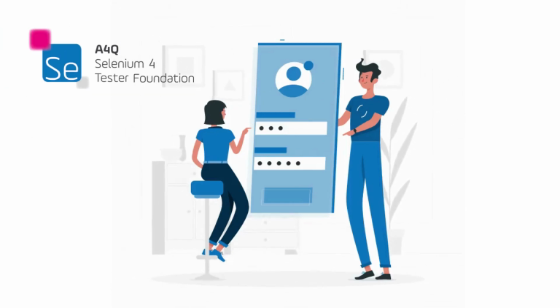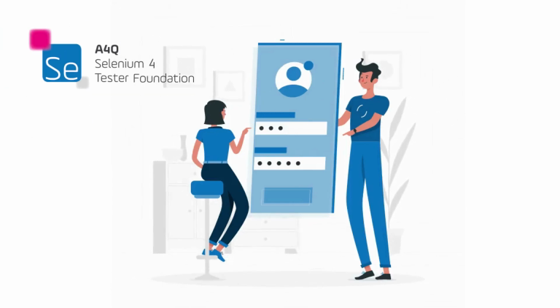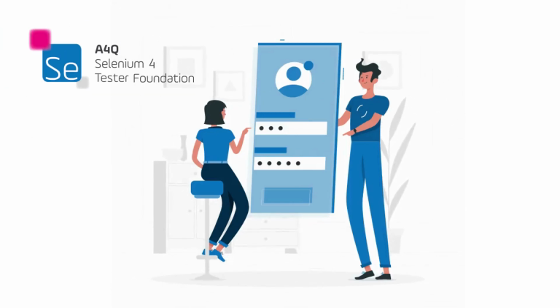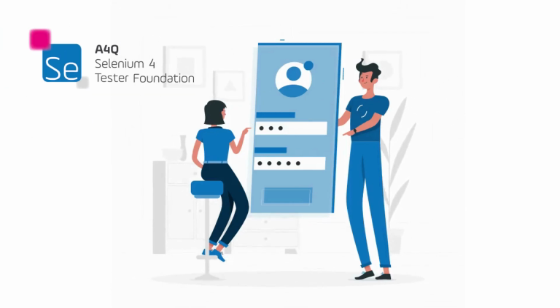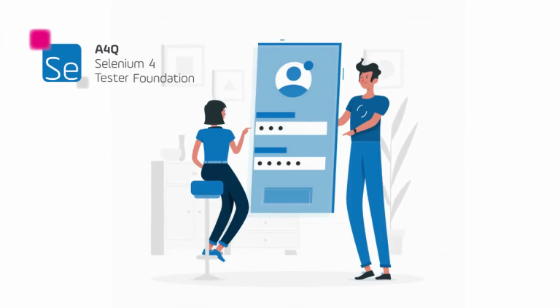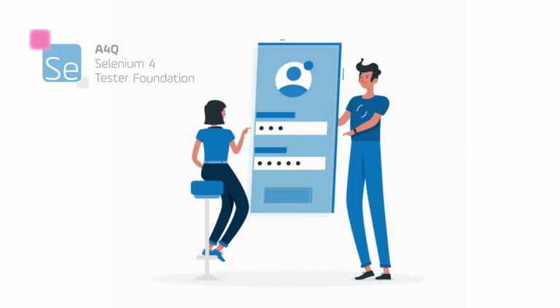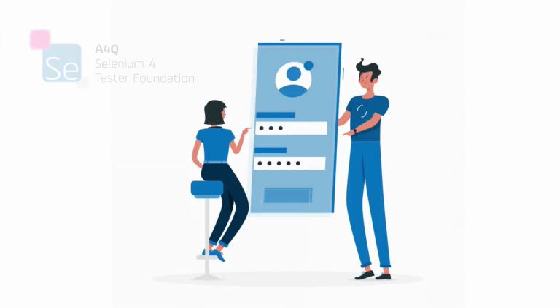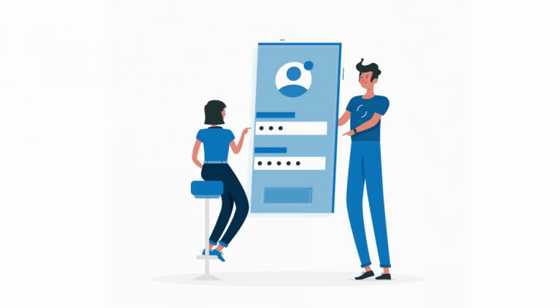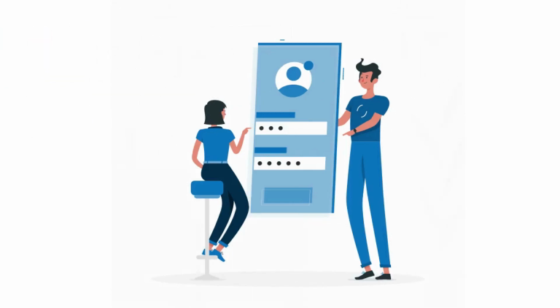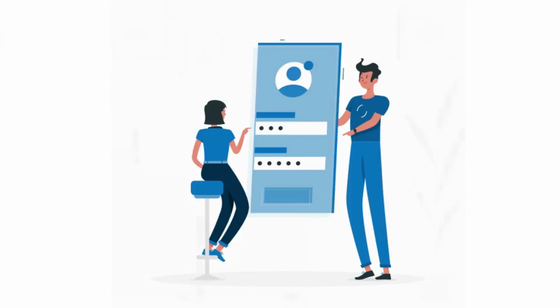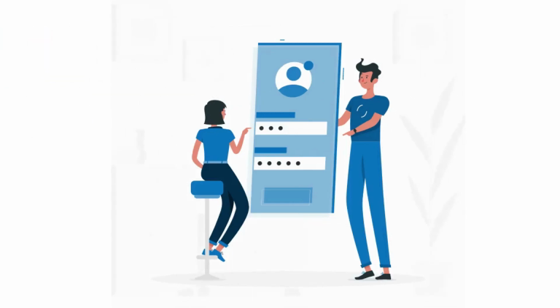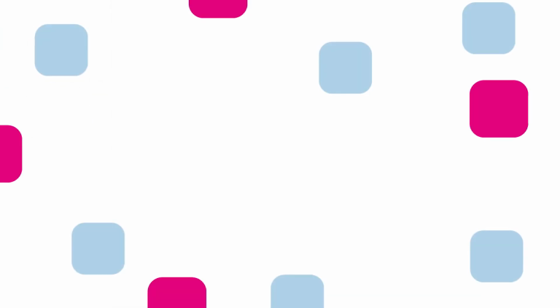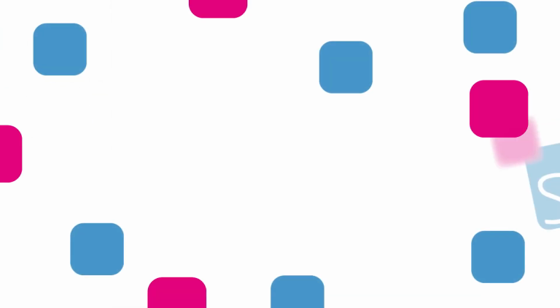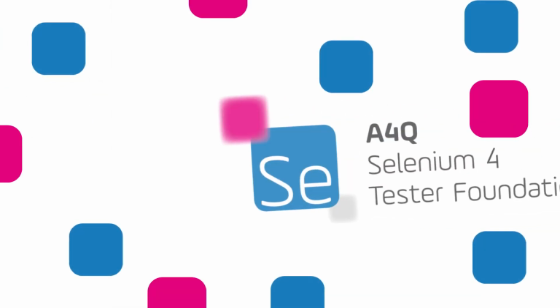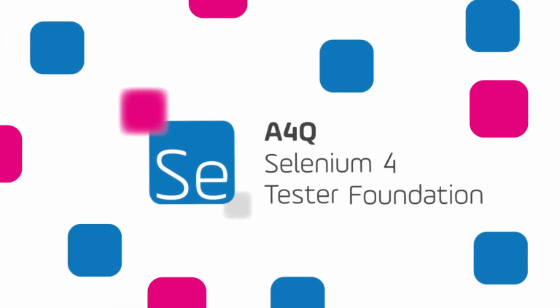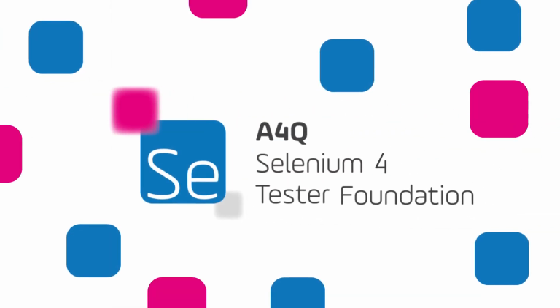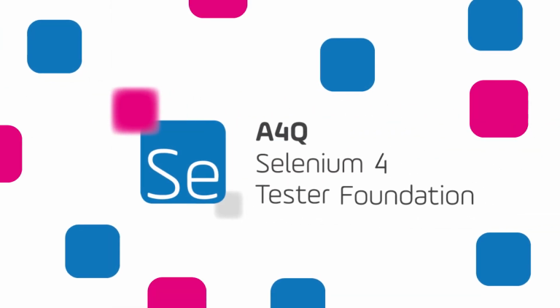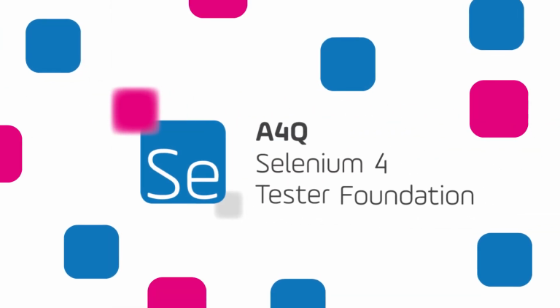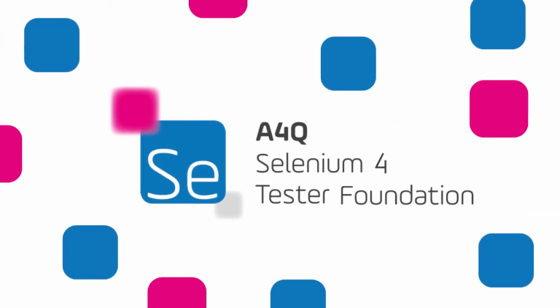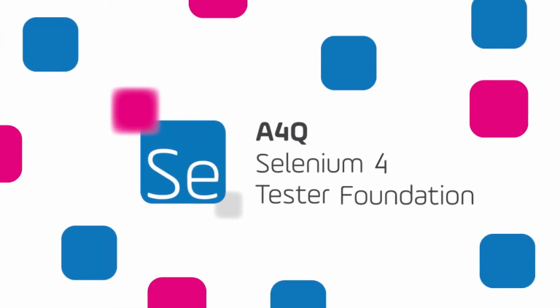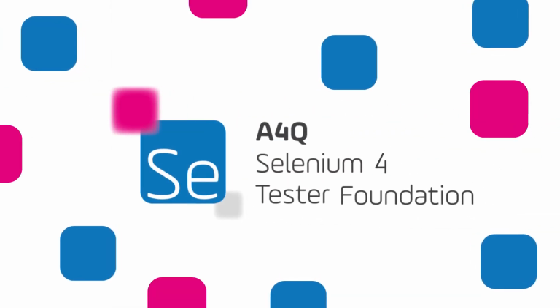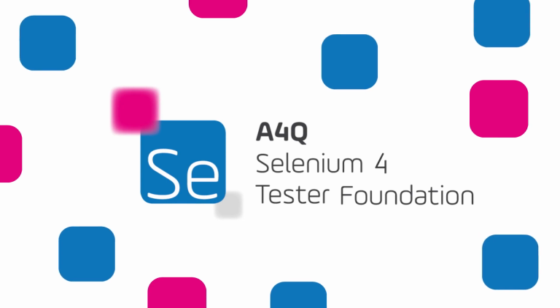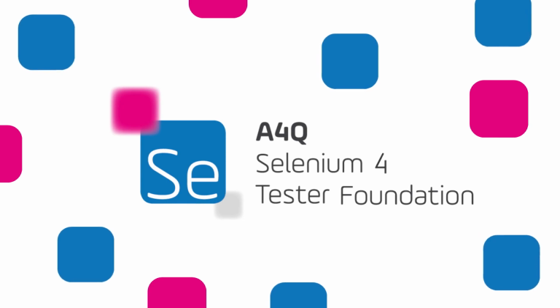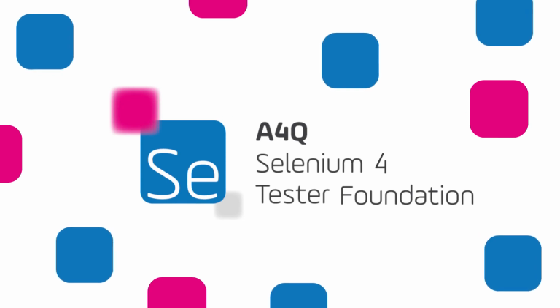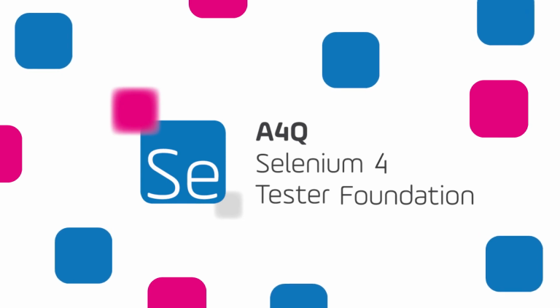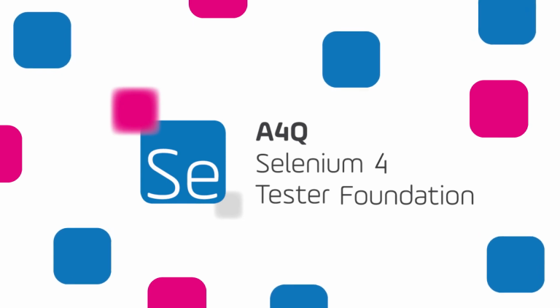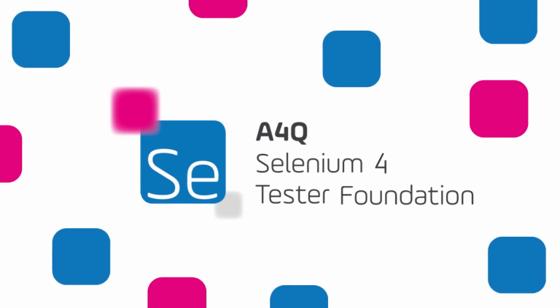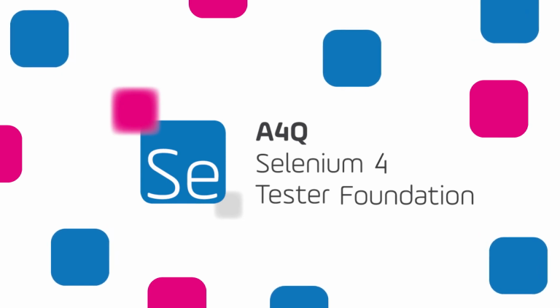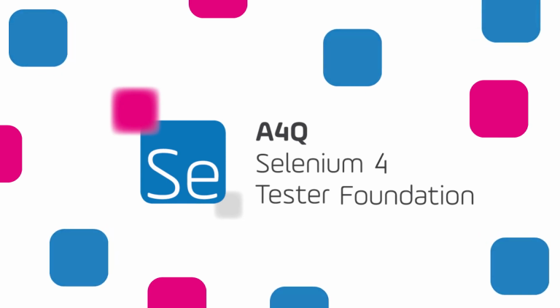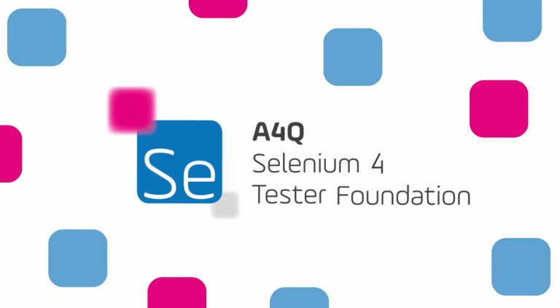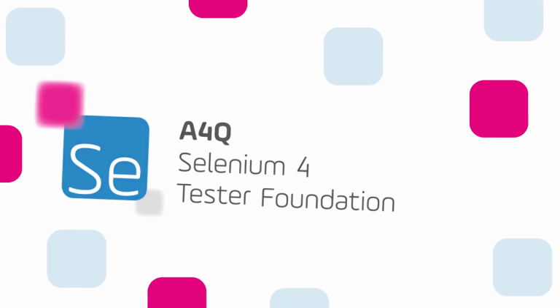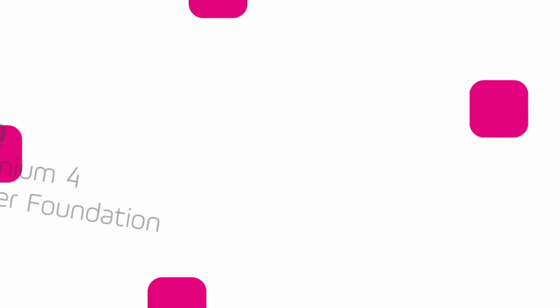Sign up for the A4Q Selenium Tester Foundation certification today.